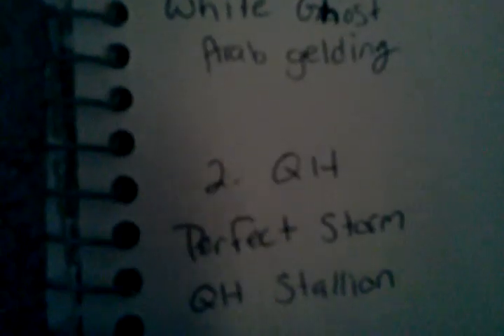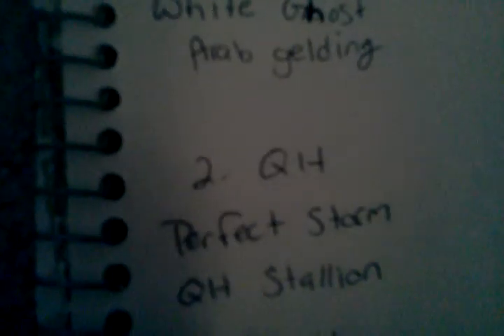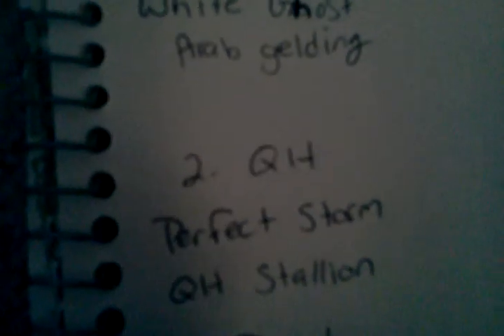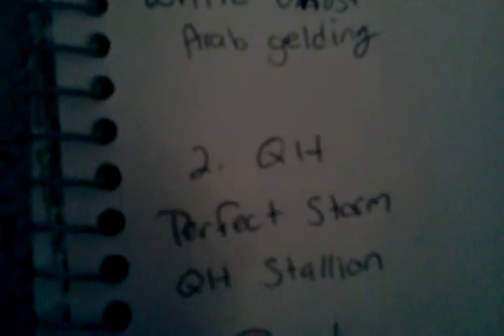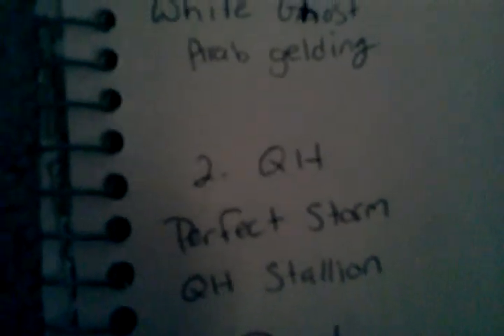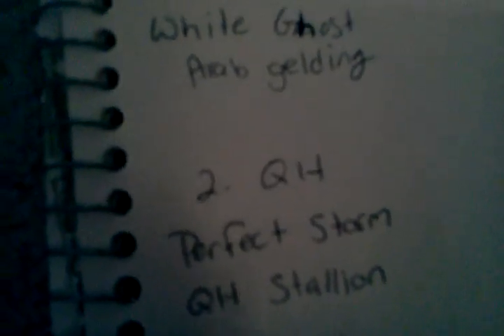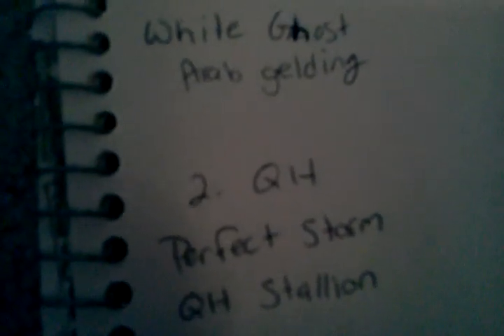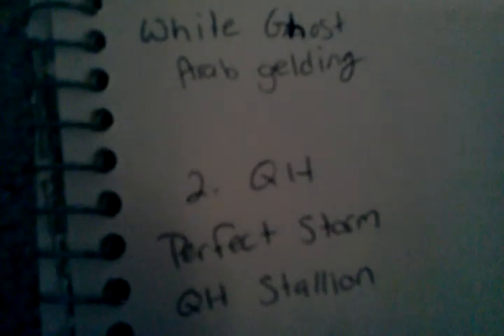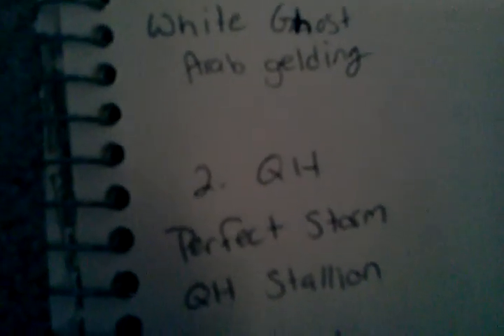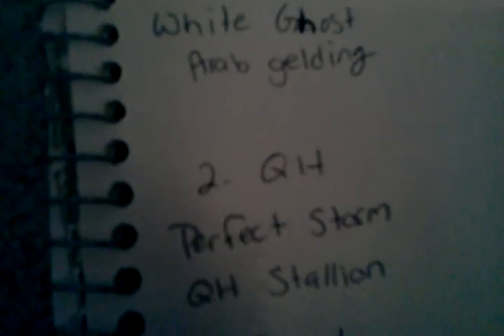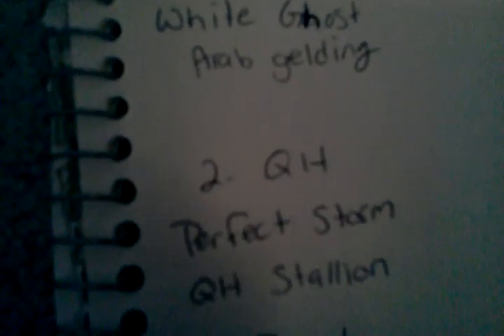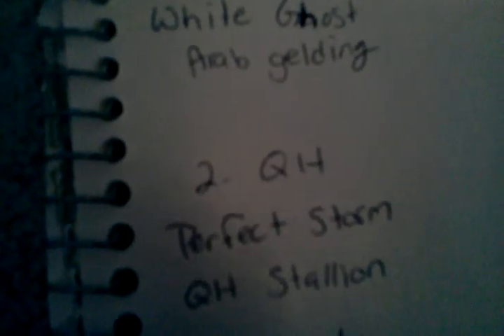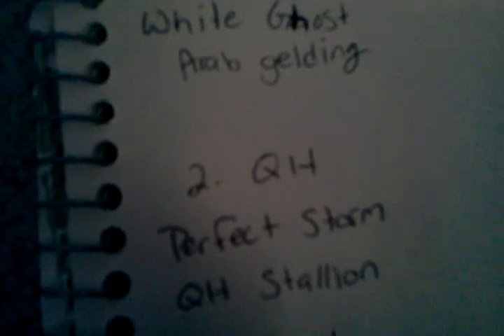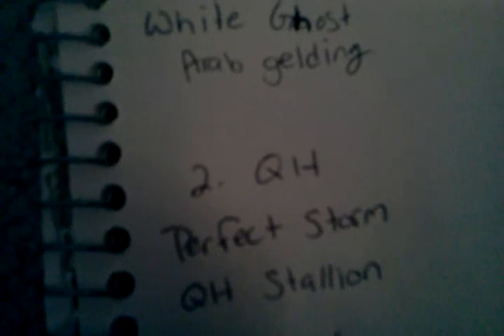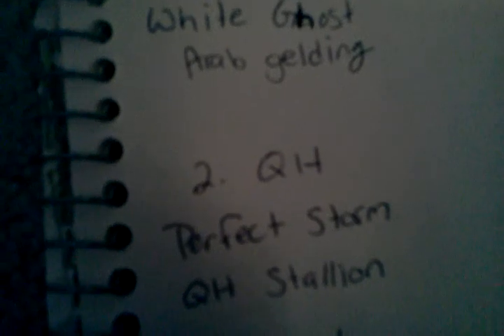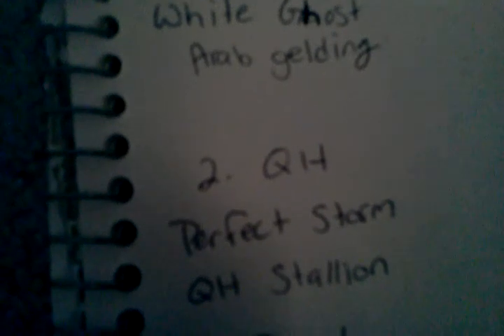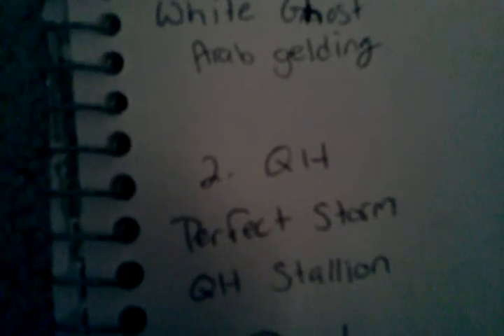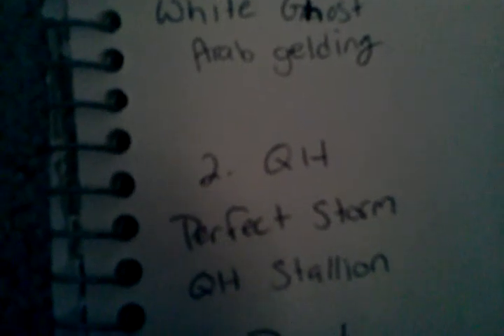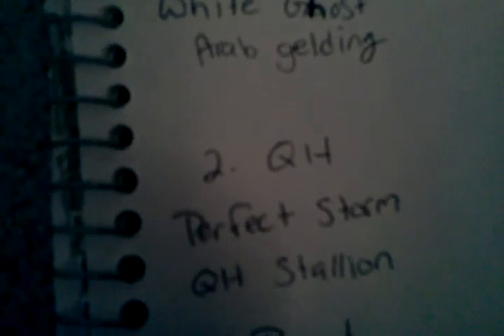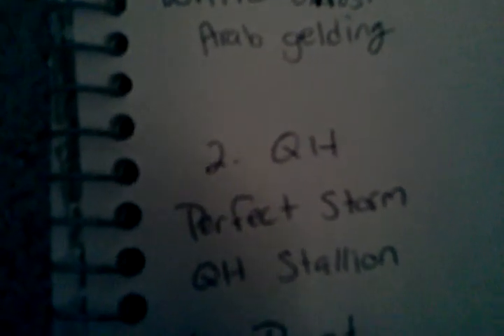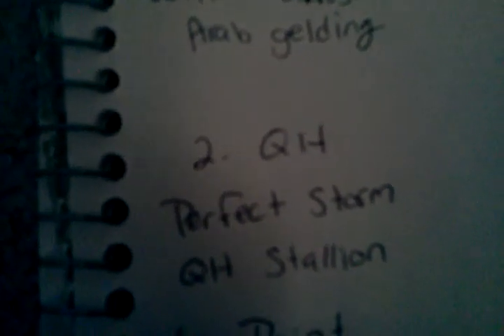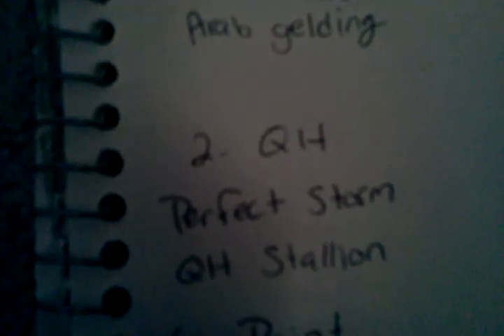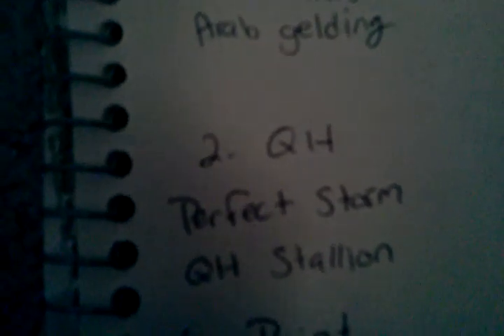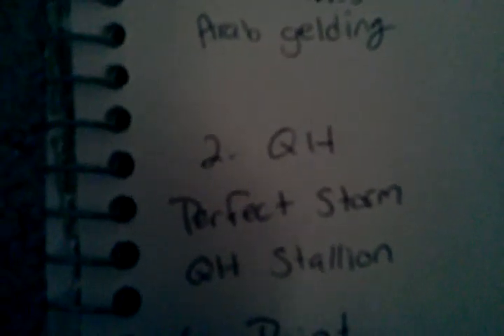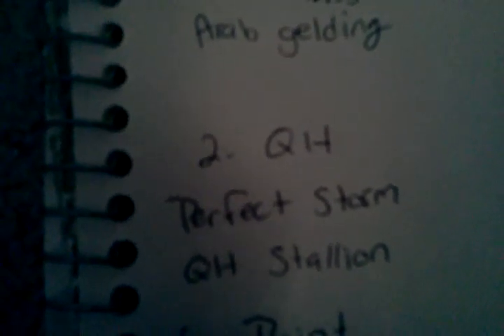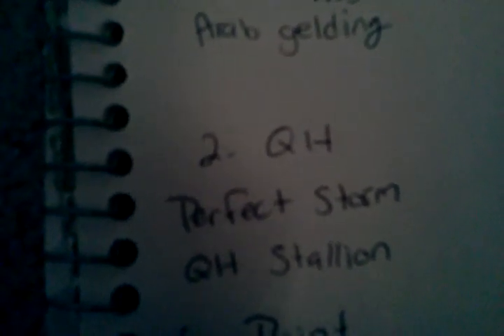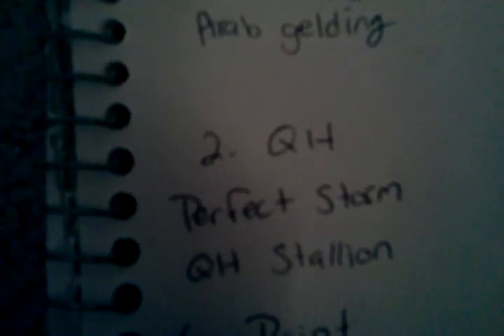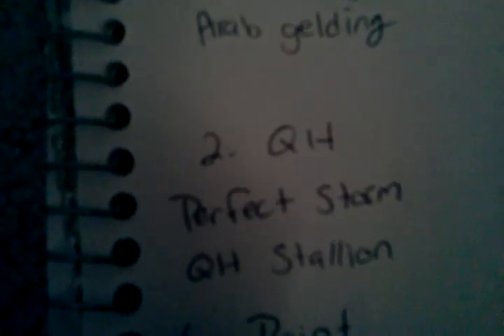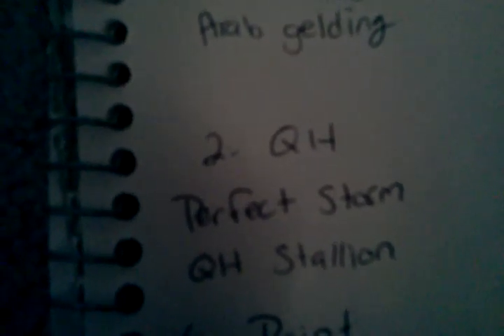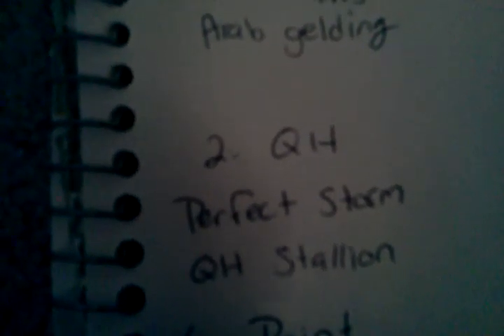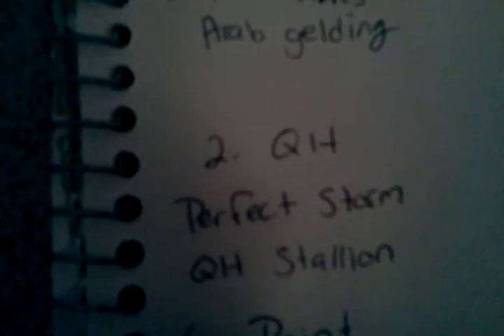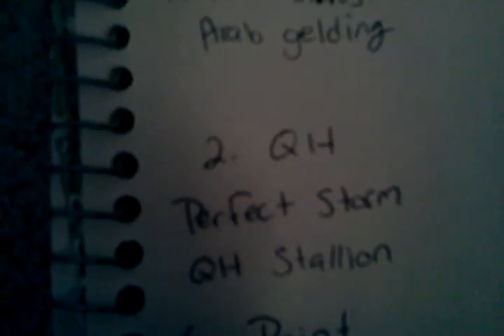Class 2, Quarter Horse. I have Perfect Storm. He is a Quarter Horse Stallion.